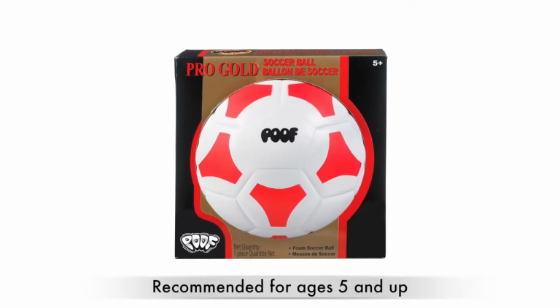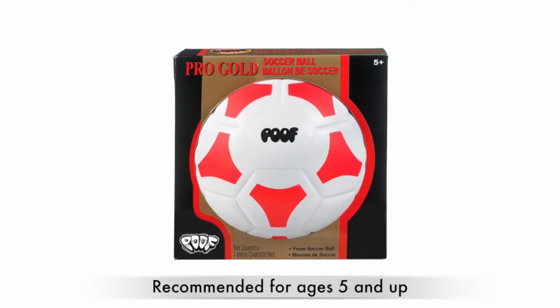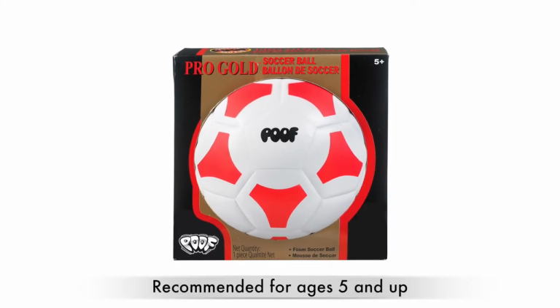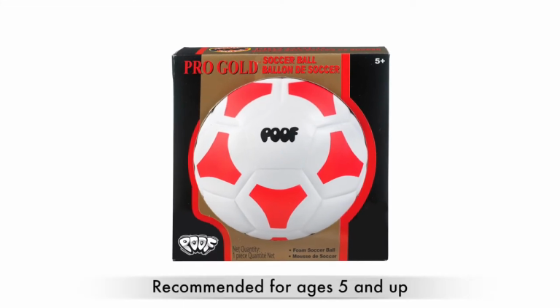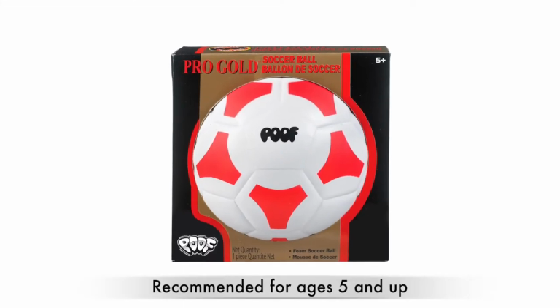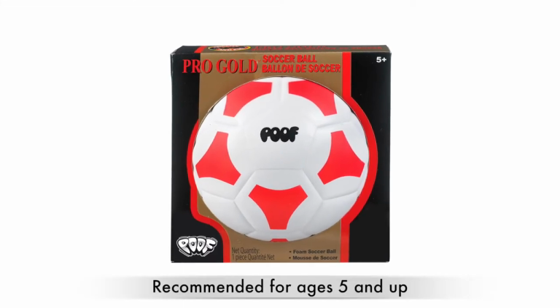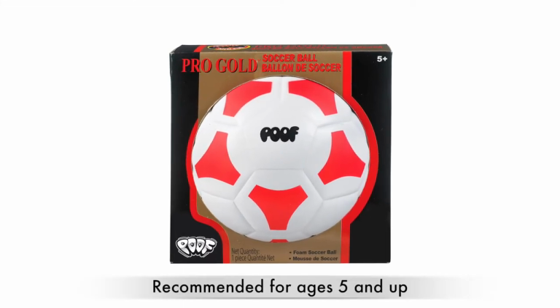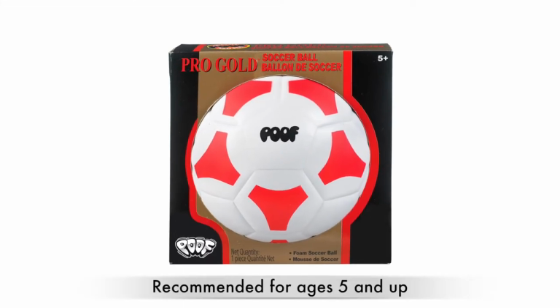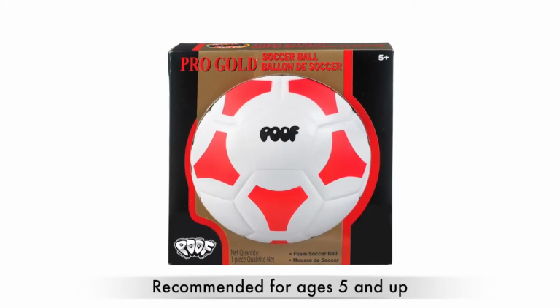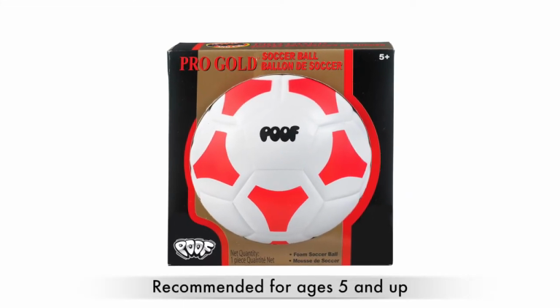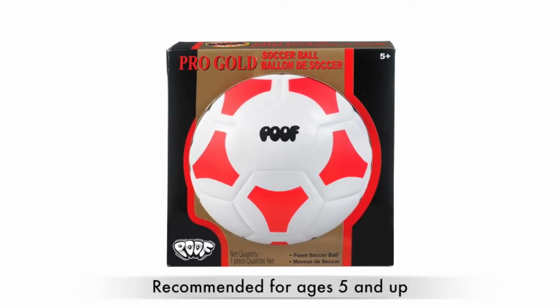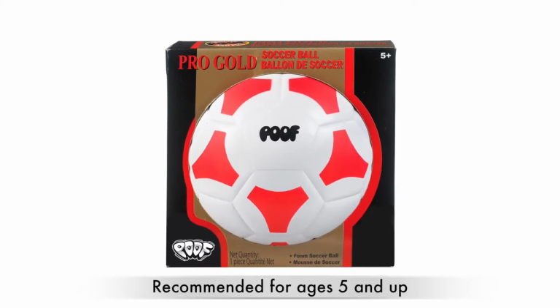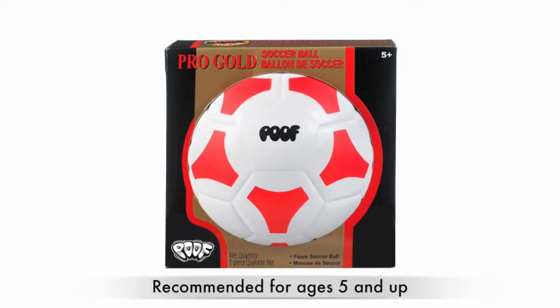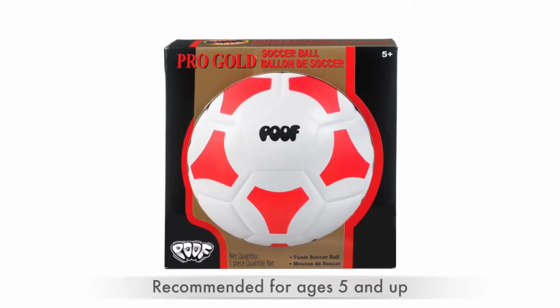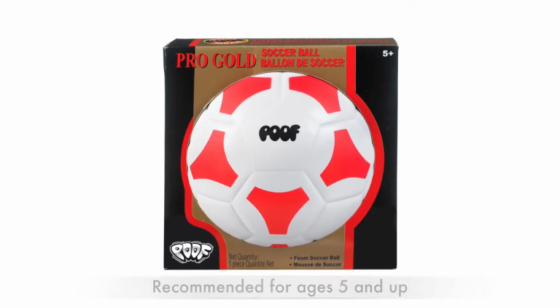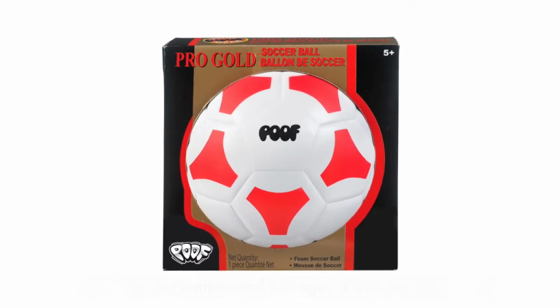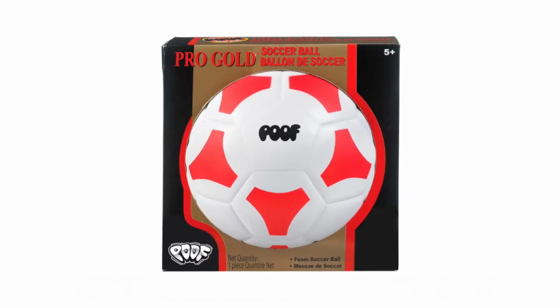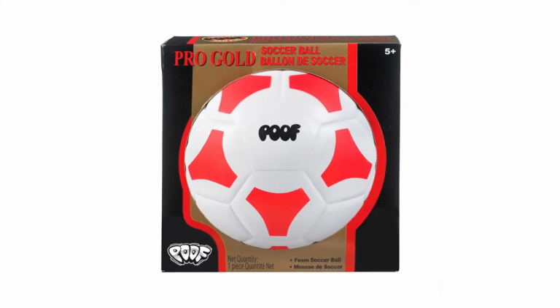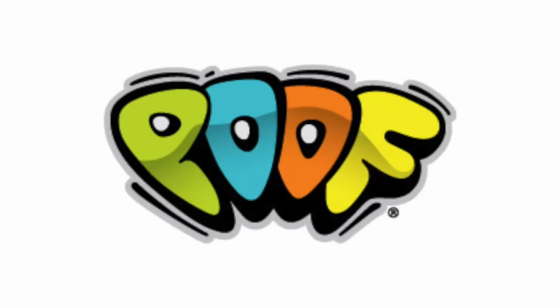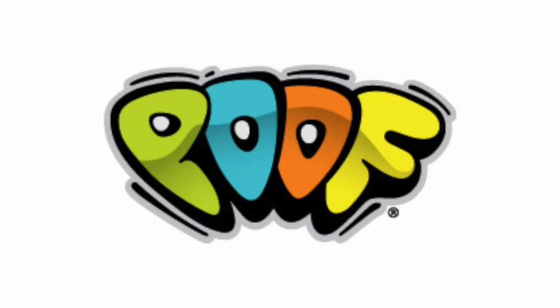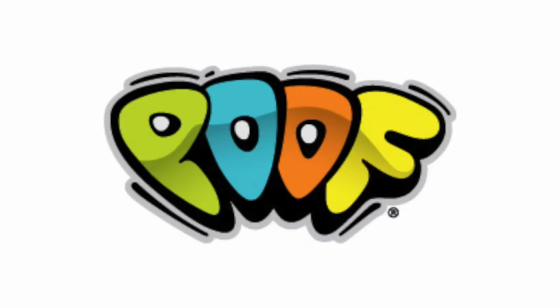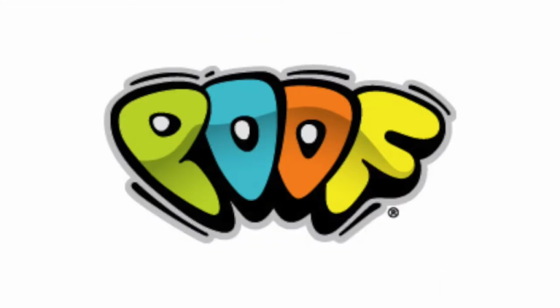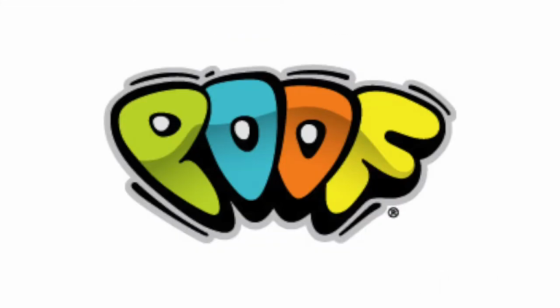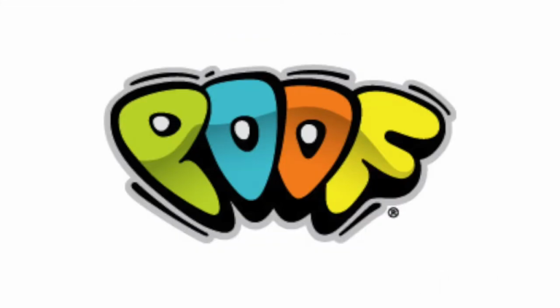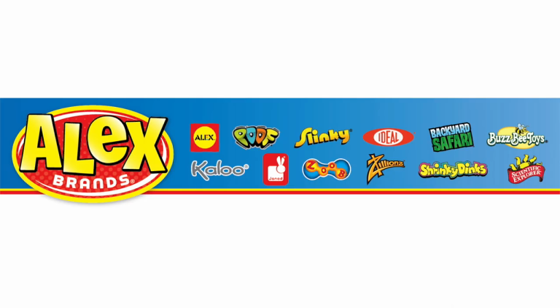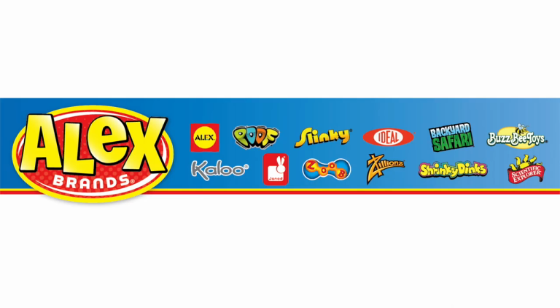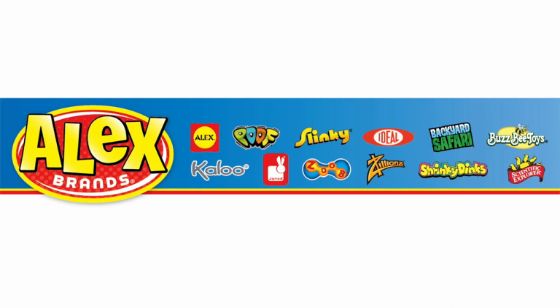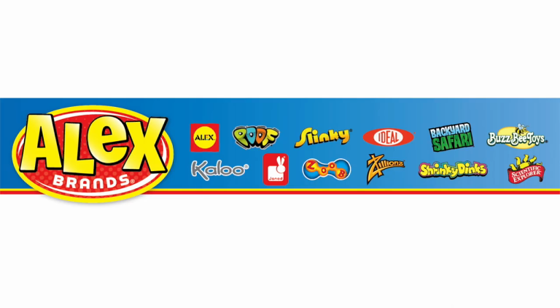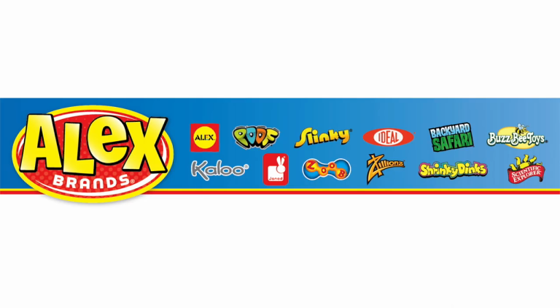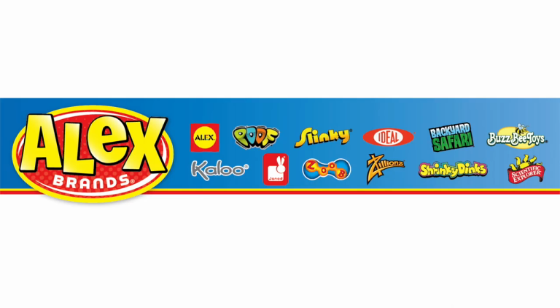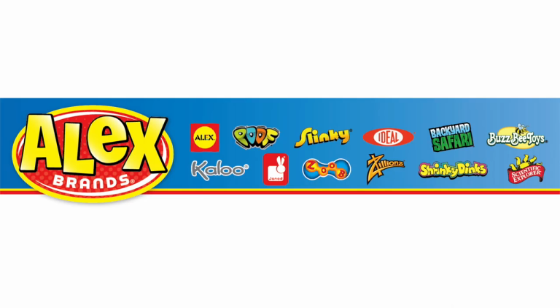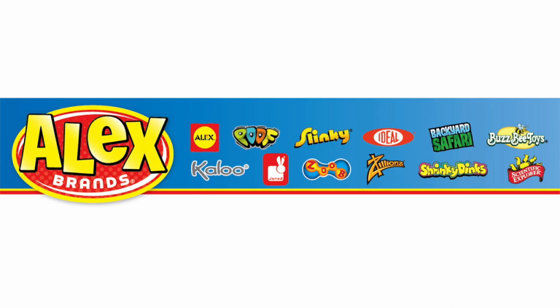The Pro Gold Soccer Ball is recommended for ages 5 and up. POOF is a part of the Alex Brands family.